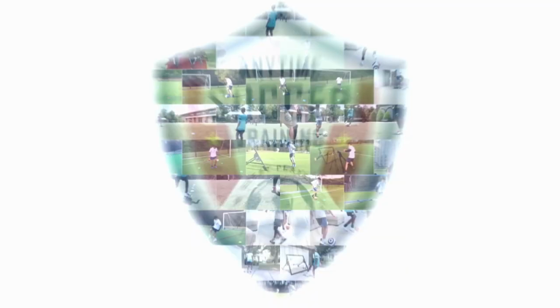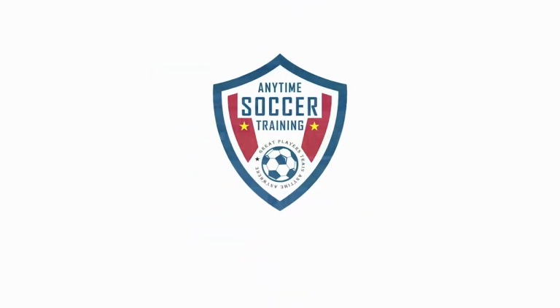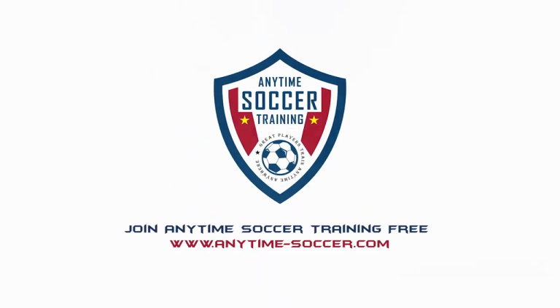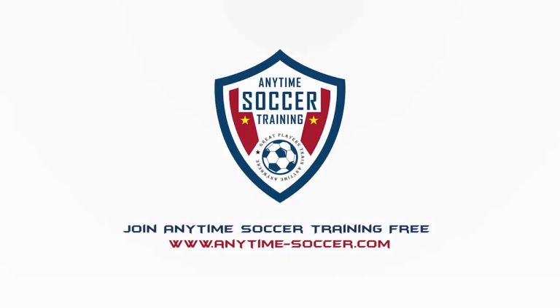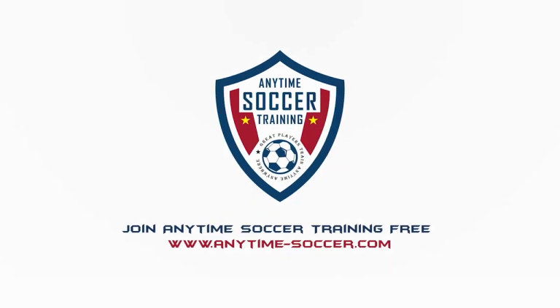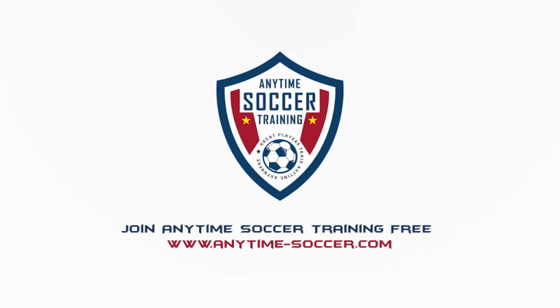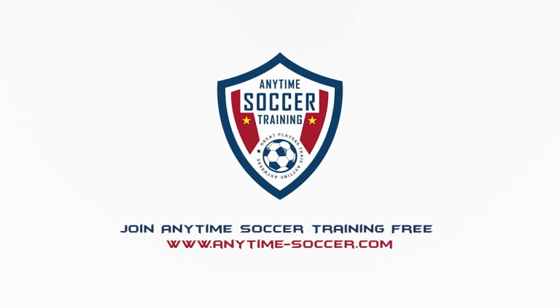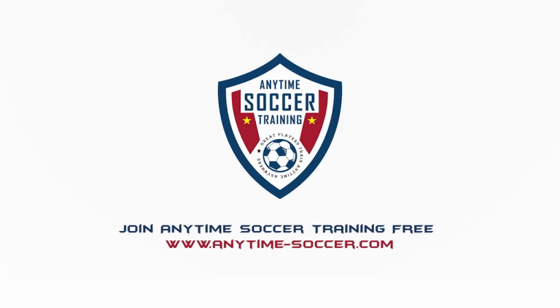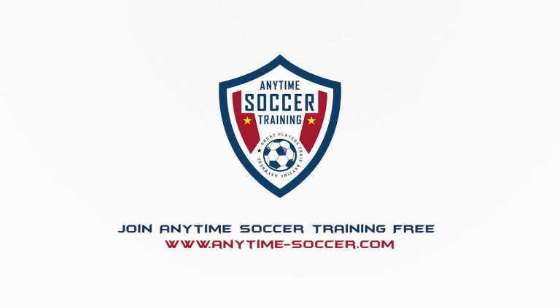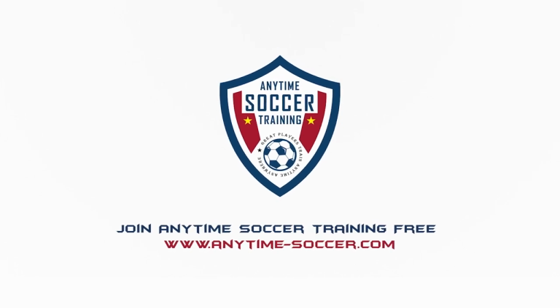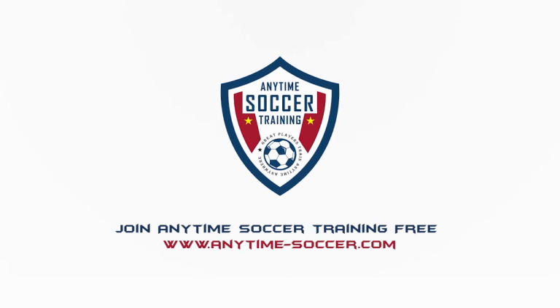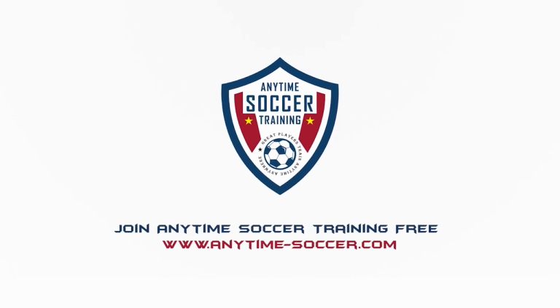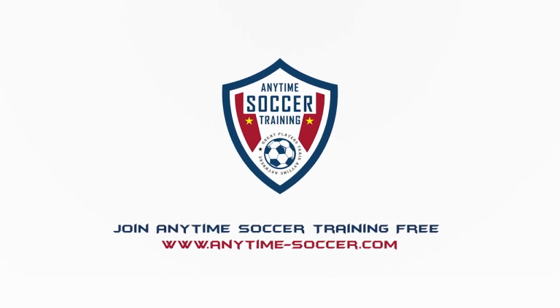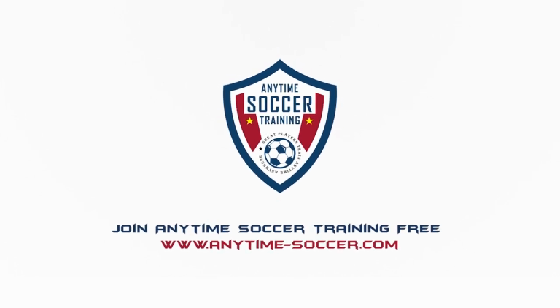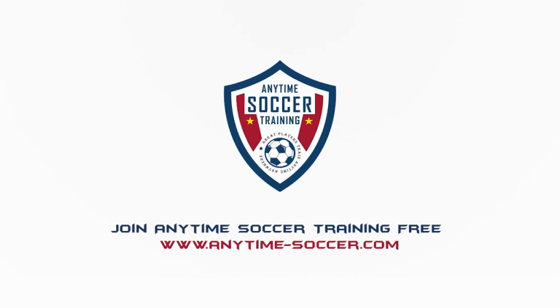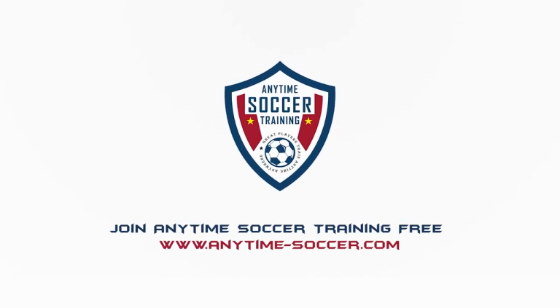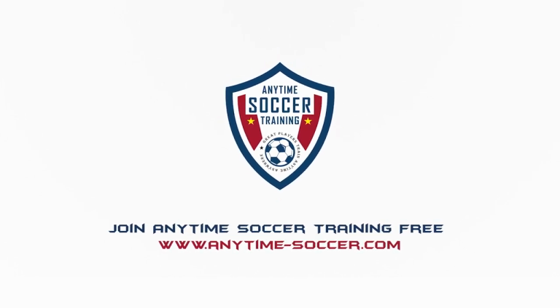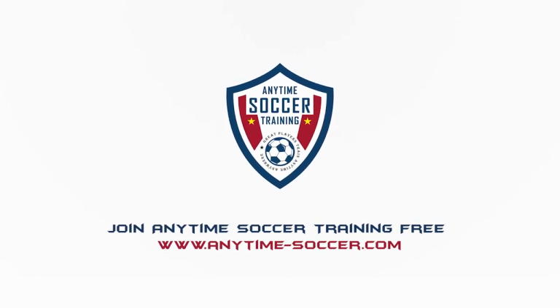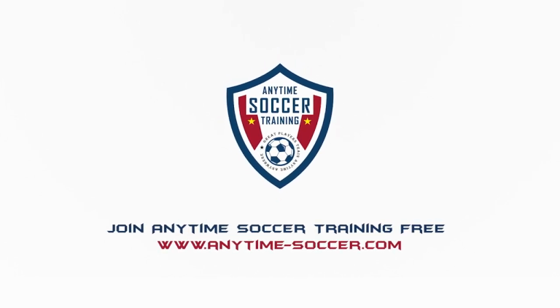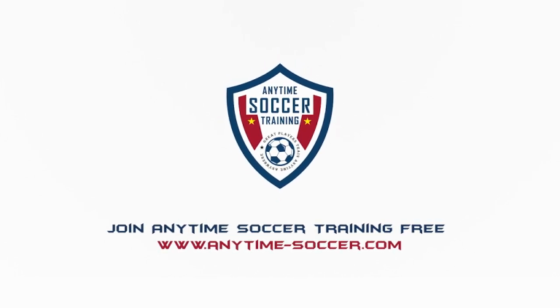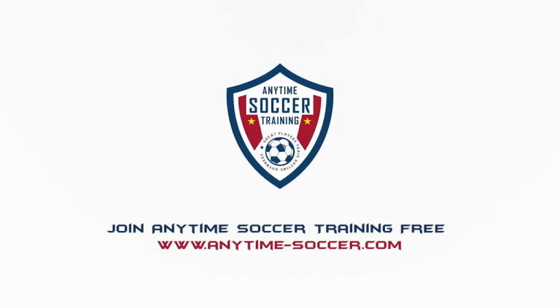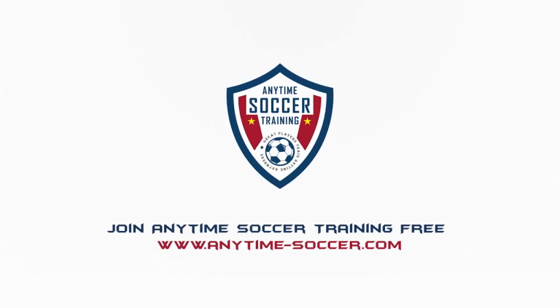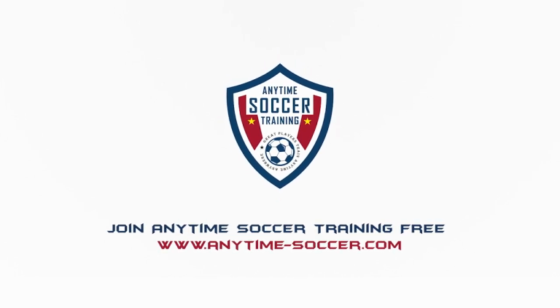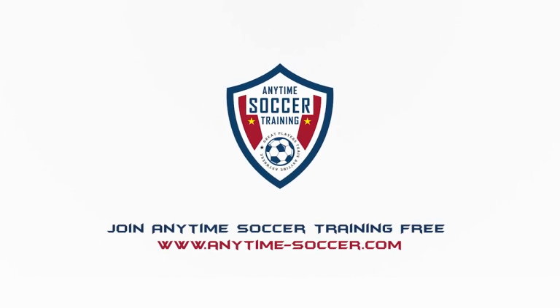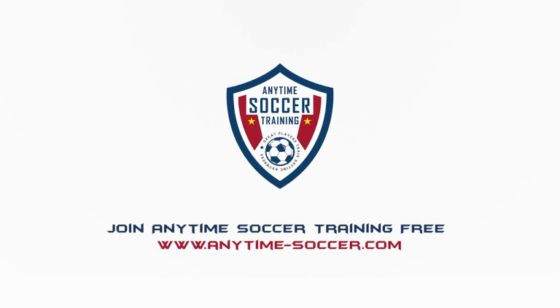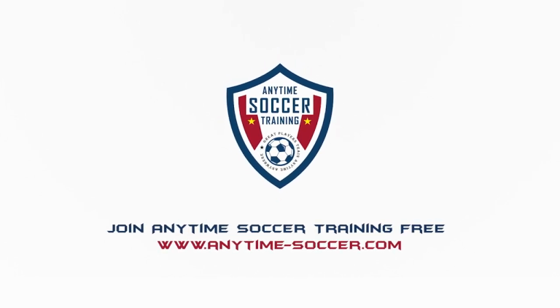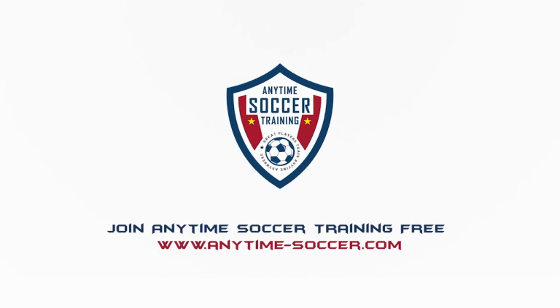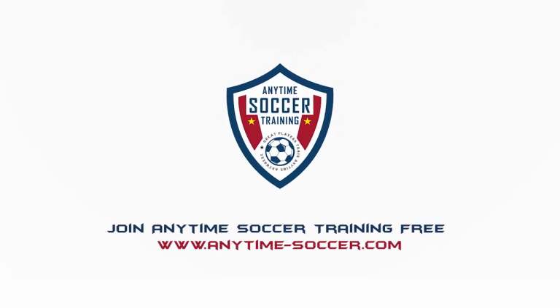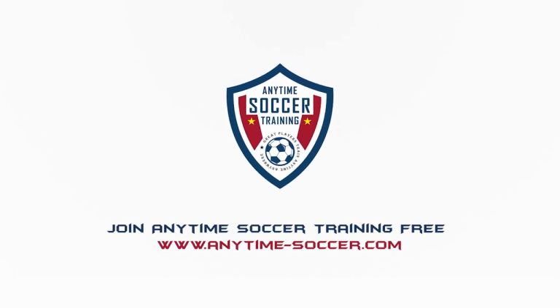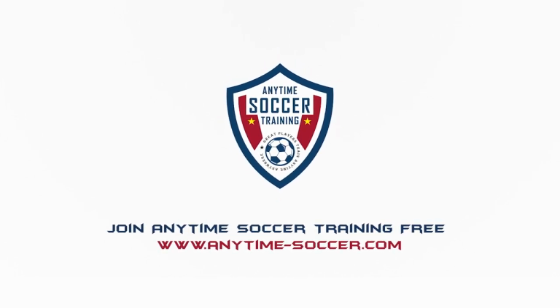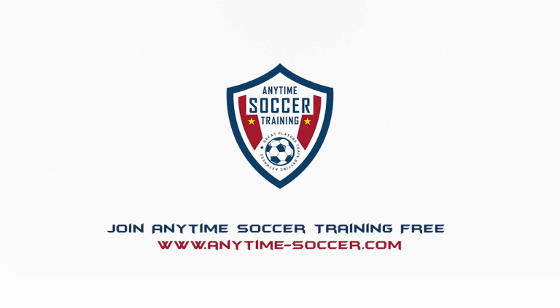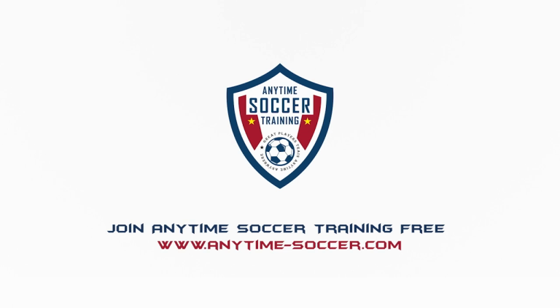So what are you waiting for? Go to Anytime-Soccer.com, join for free, and start getting better today.